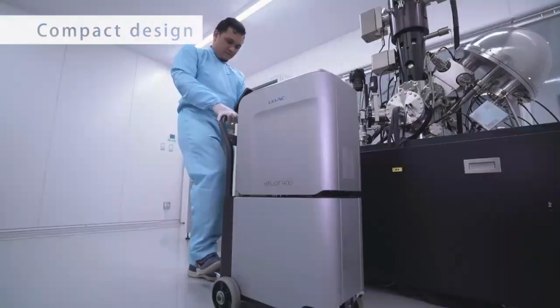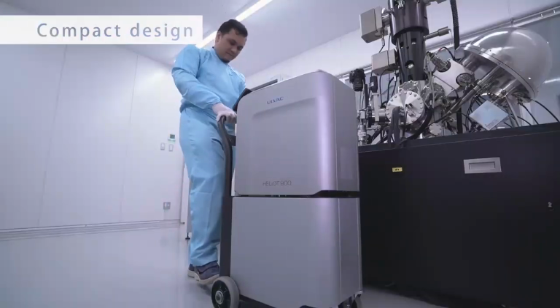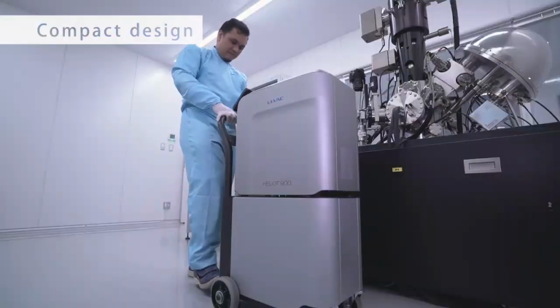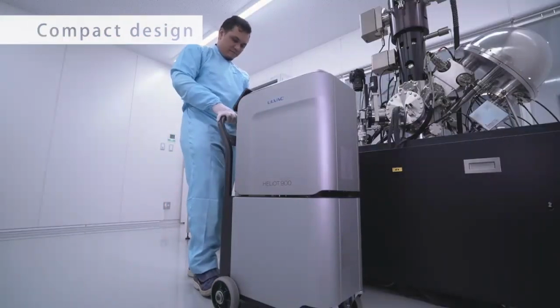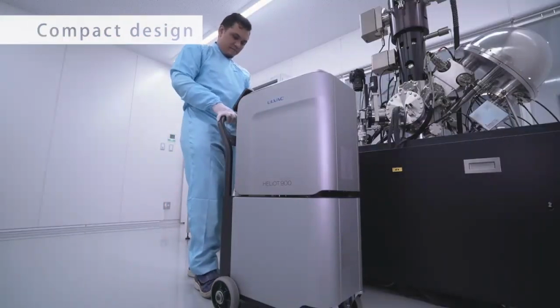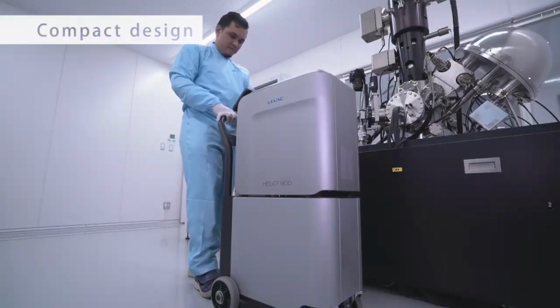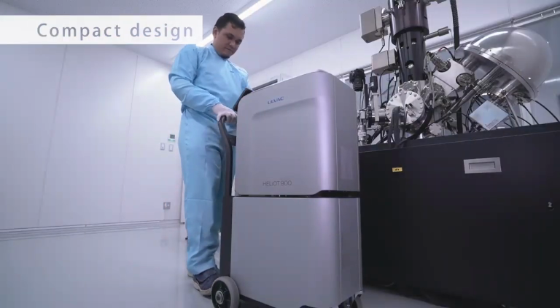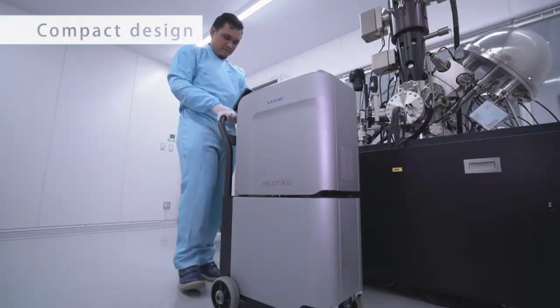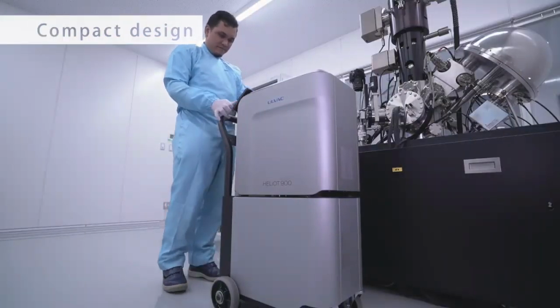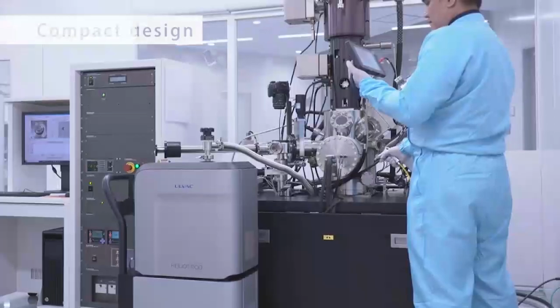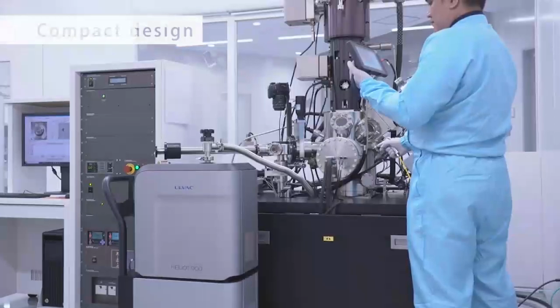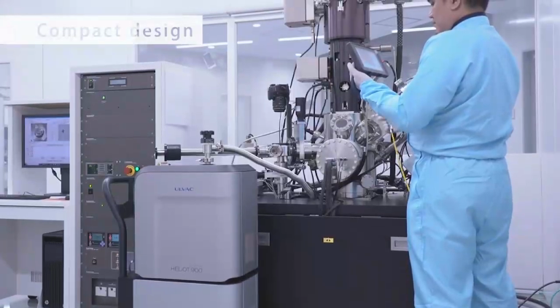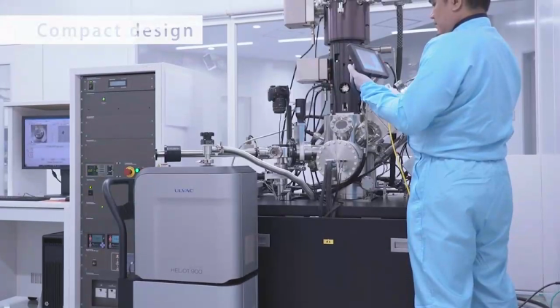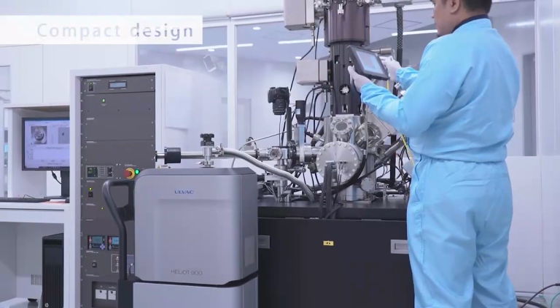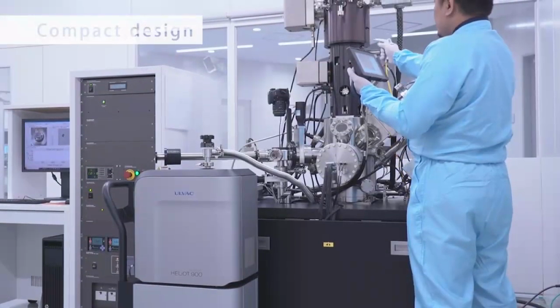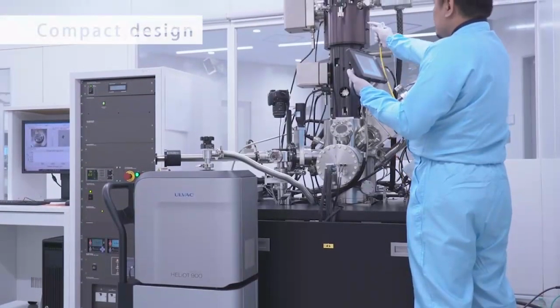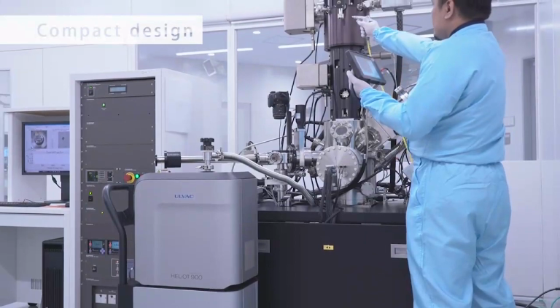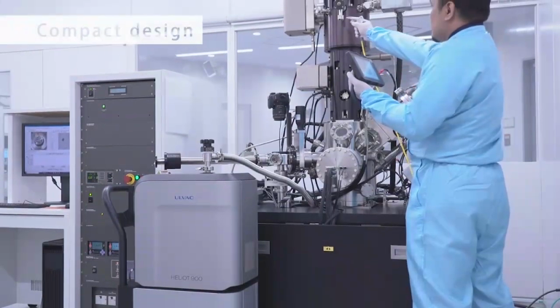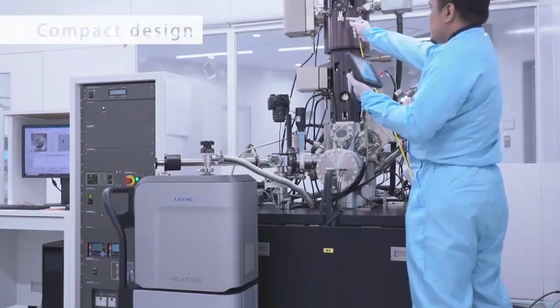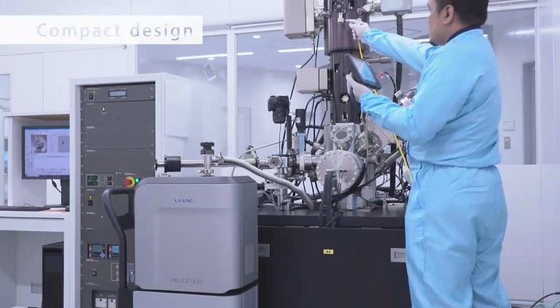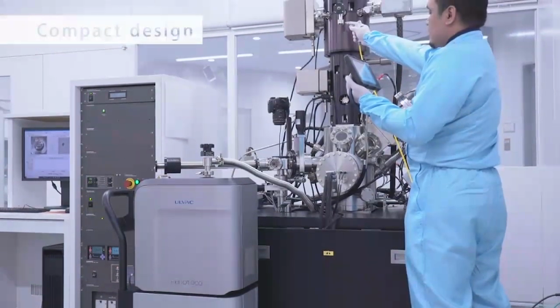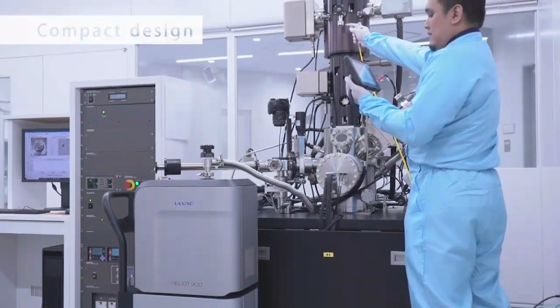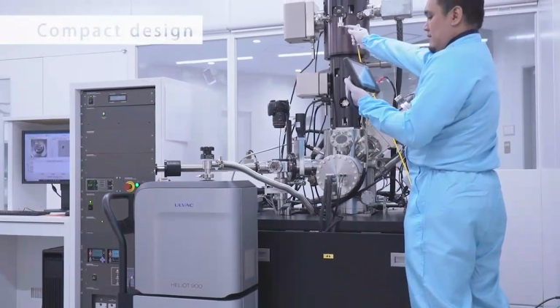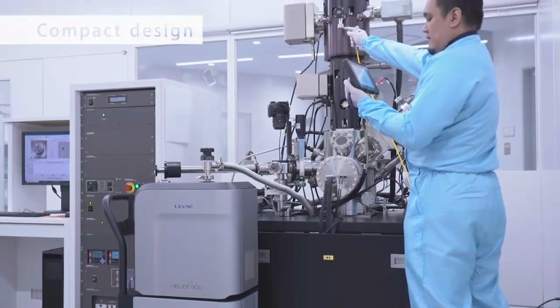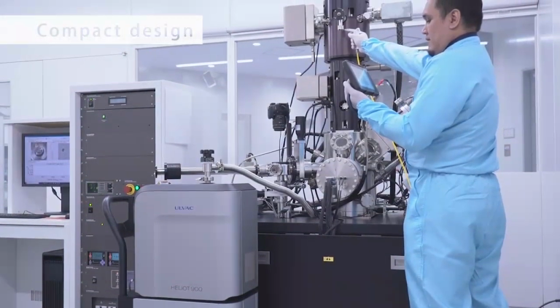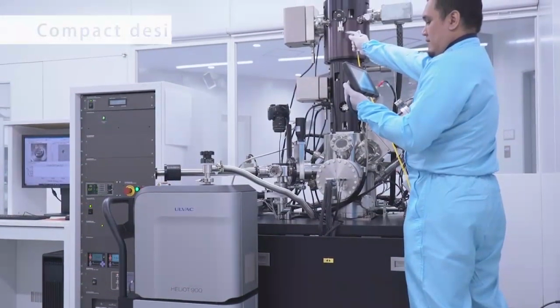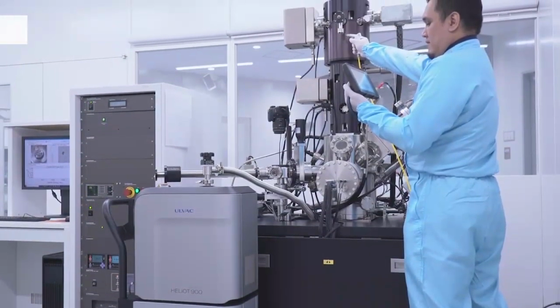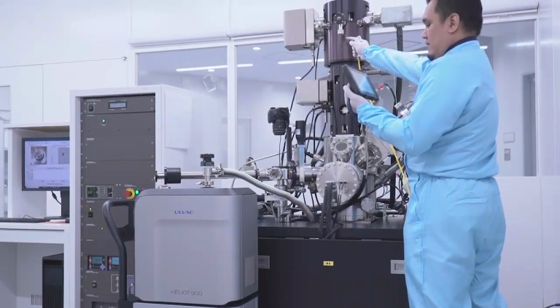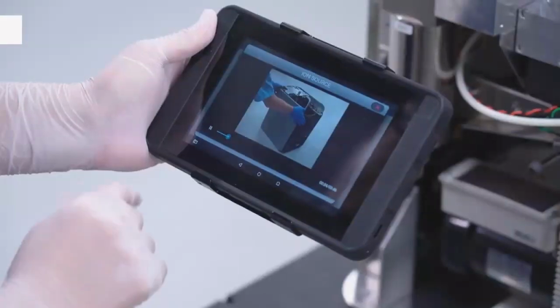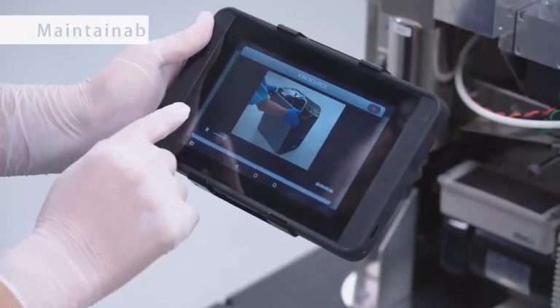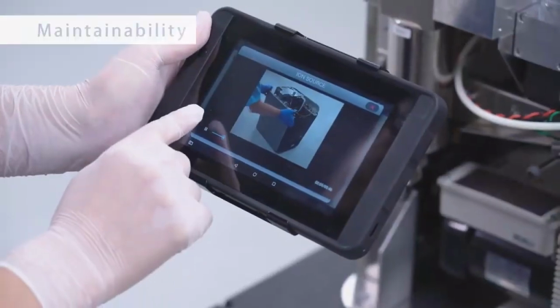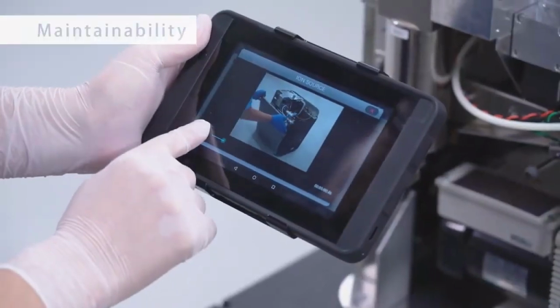The Heliot's compact shape is designed with mobility in mind. Including the specially designed transport cart, the Heliot offers exceptional portability, allowing you to effortlessly move it to even the most confined and hard-to-reach spaces.